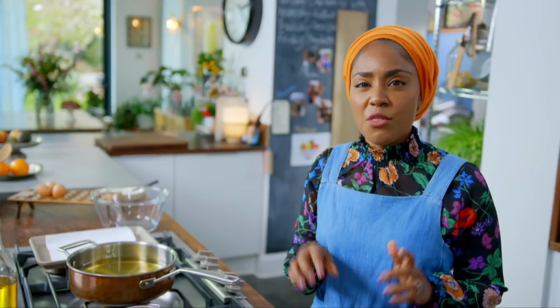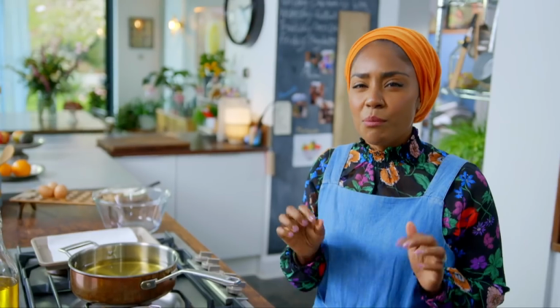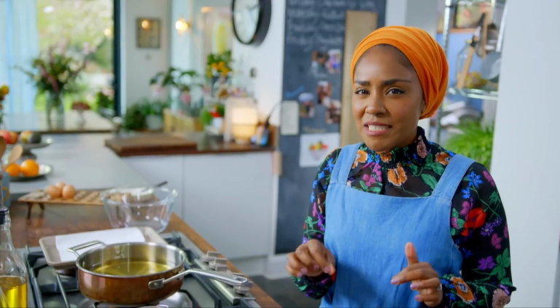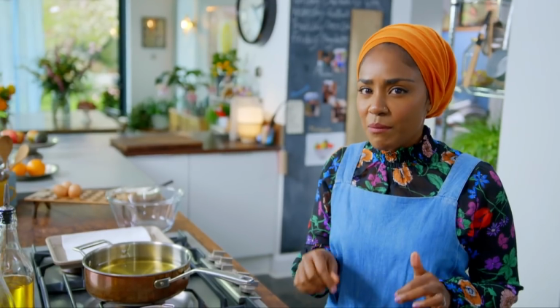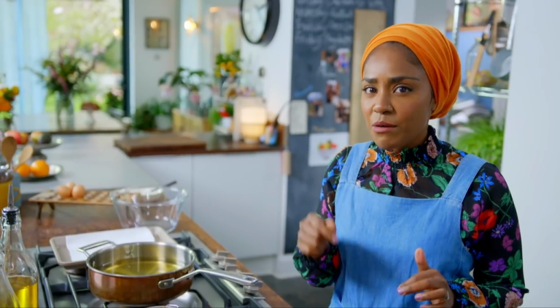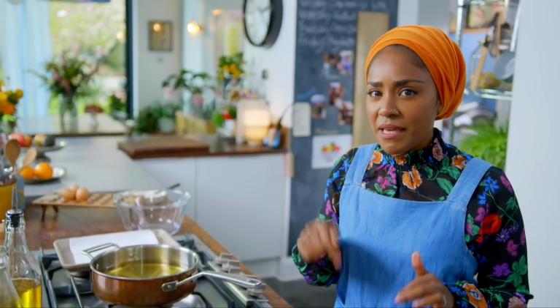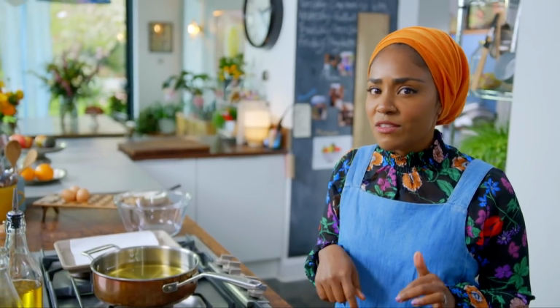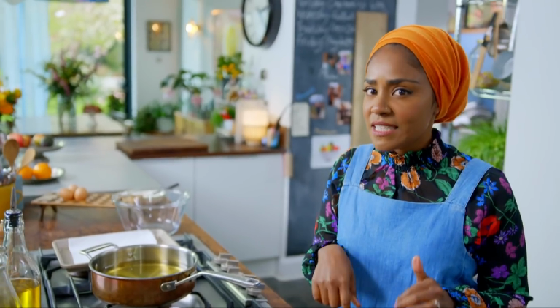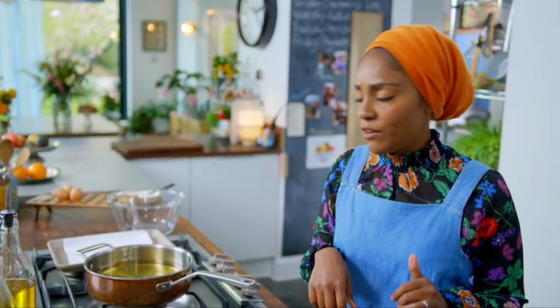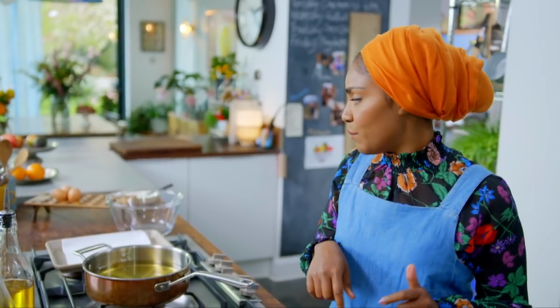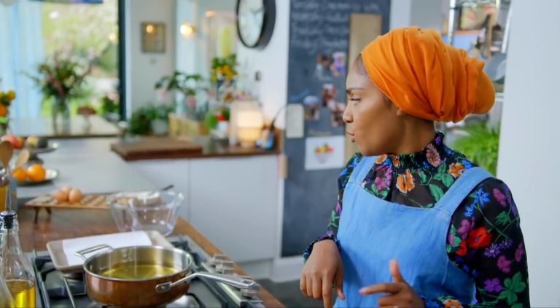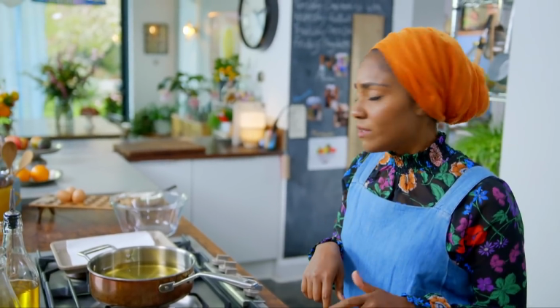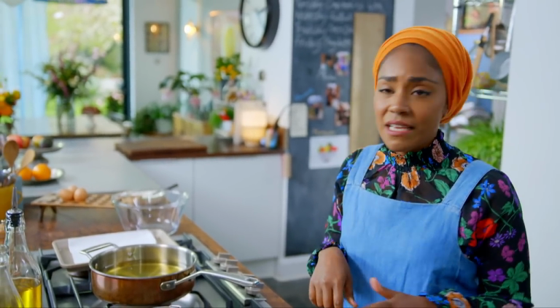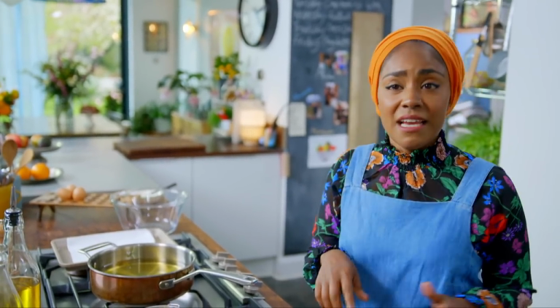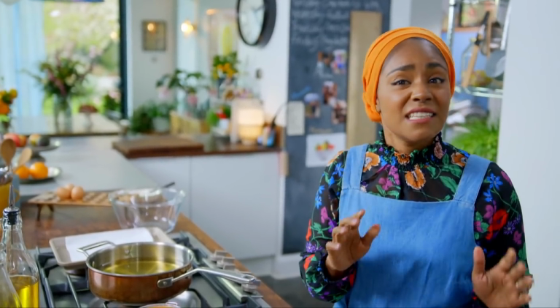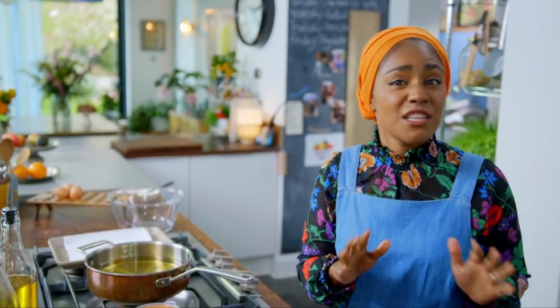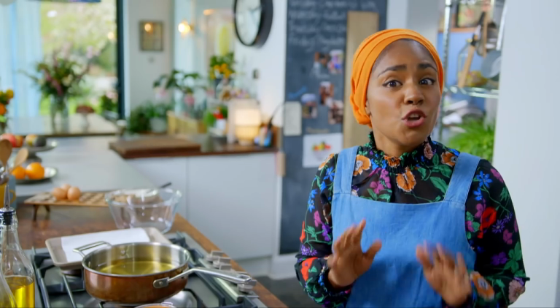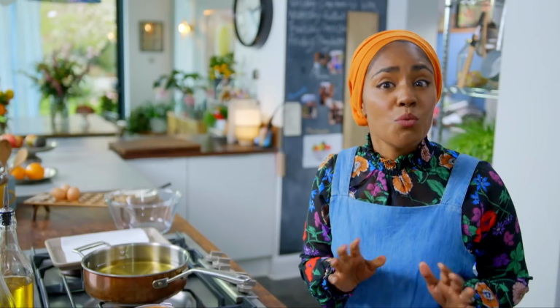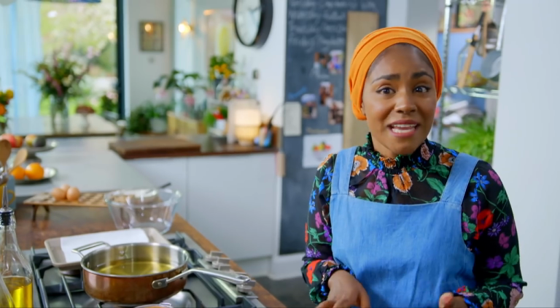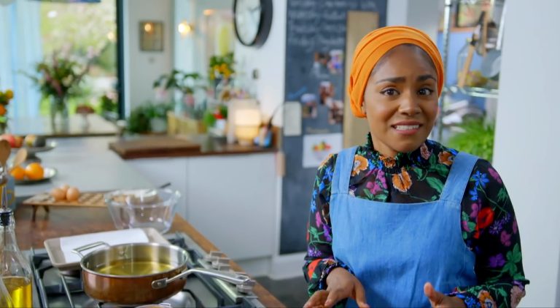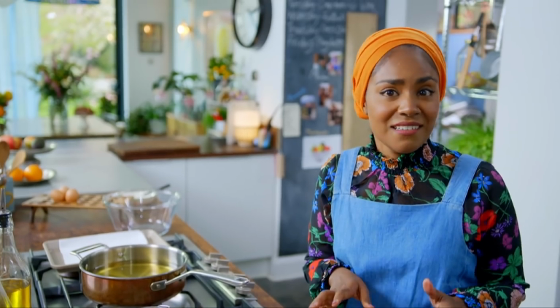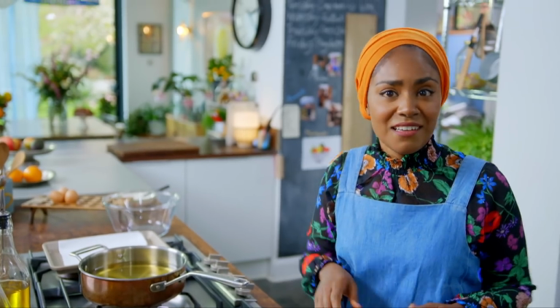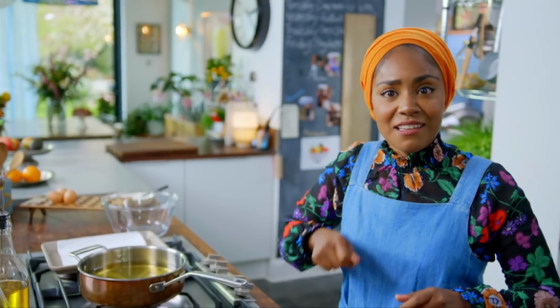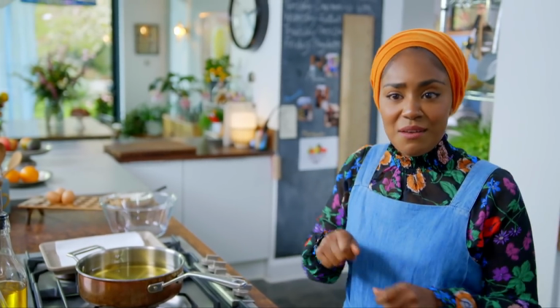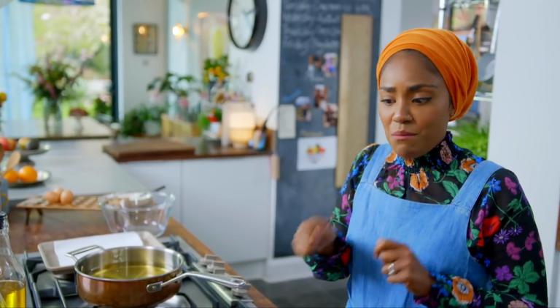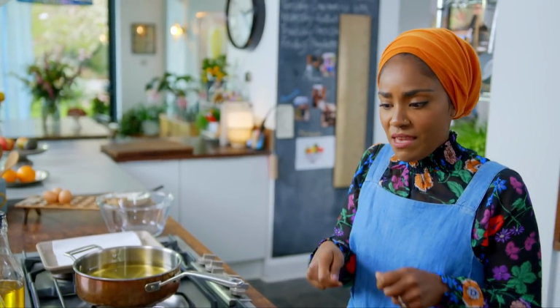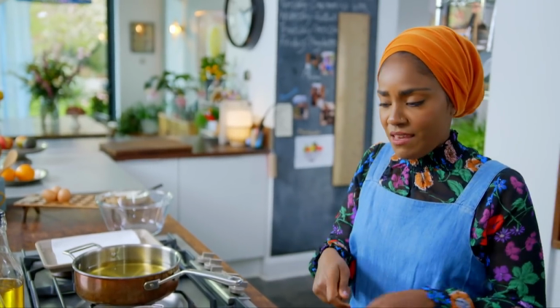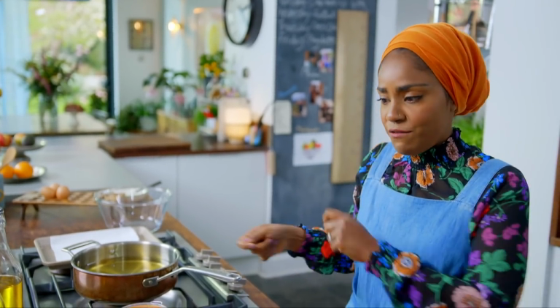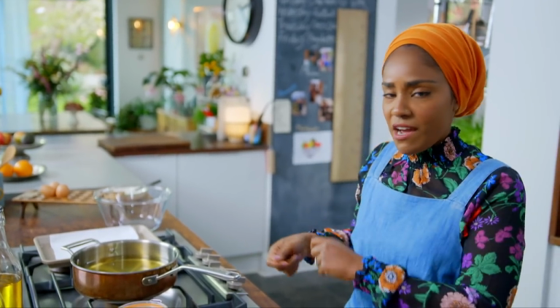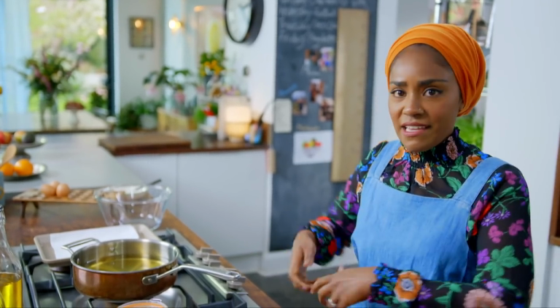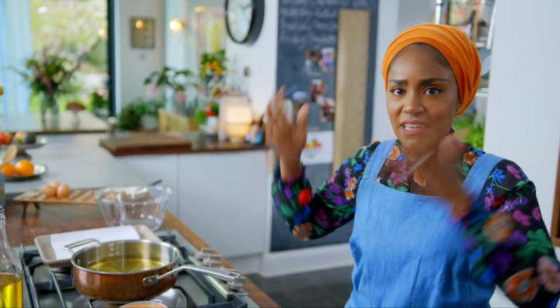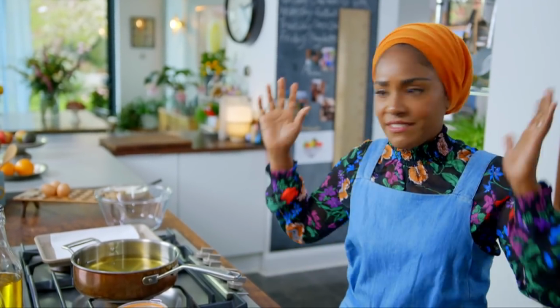The best thing about making these carrot cake pakoras is that there's no wait — make, fry, eat.